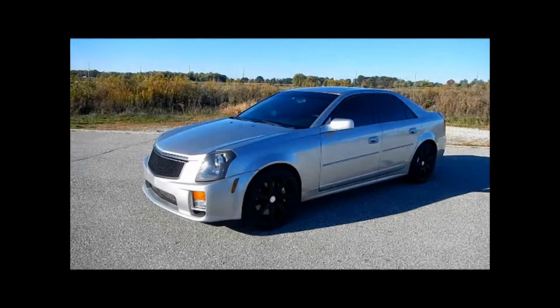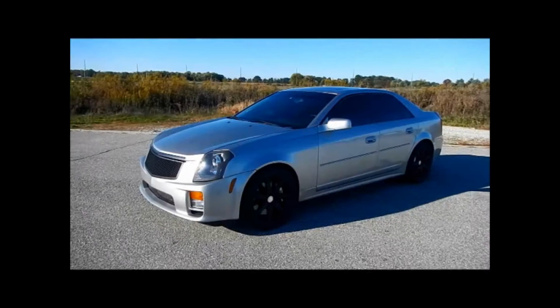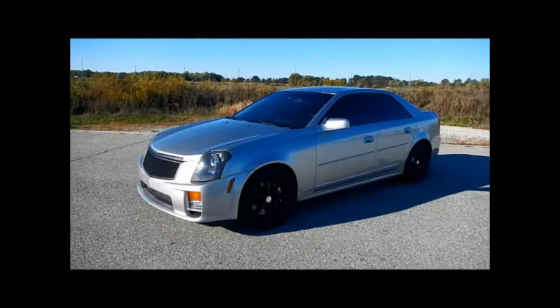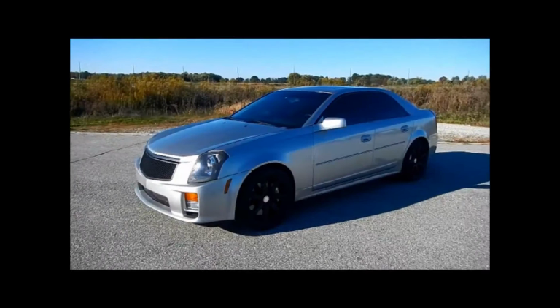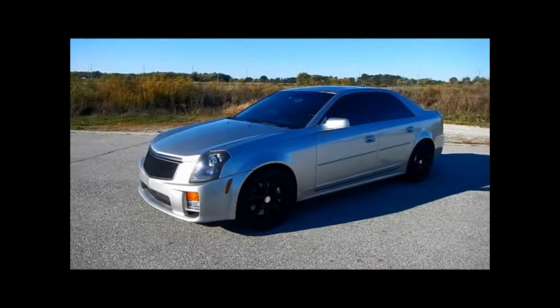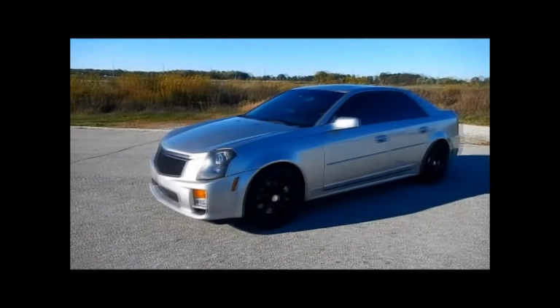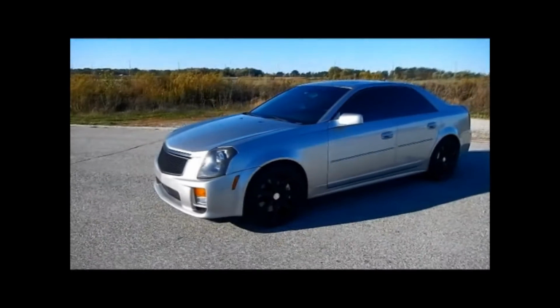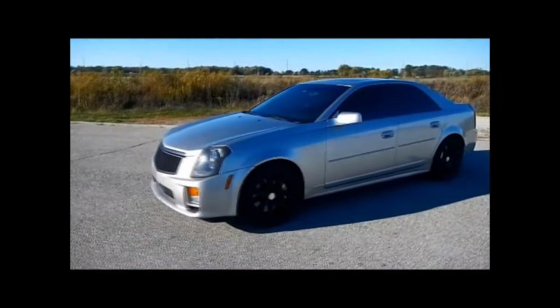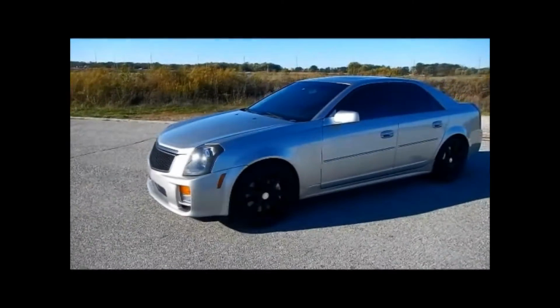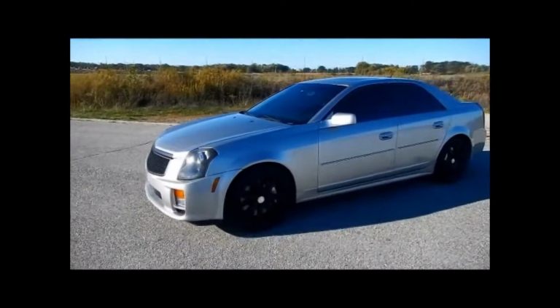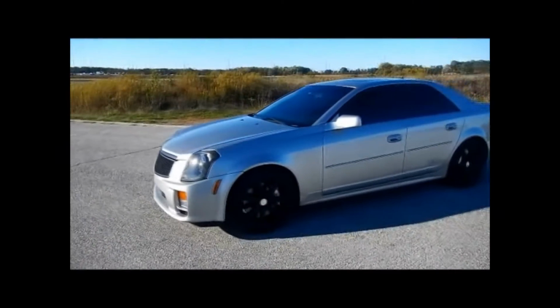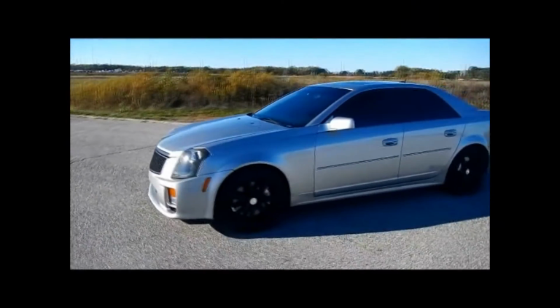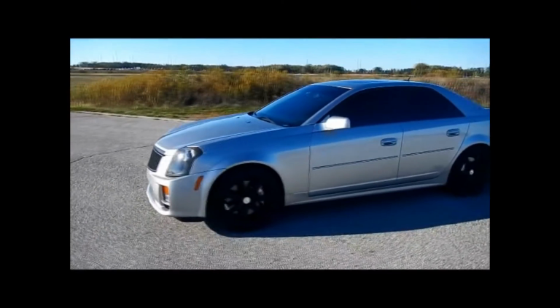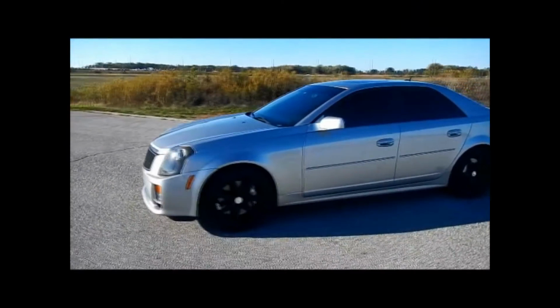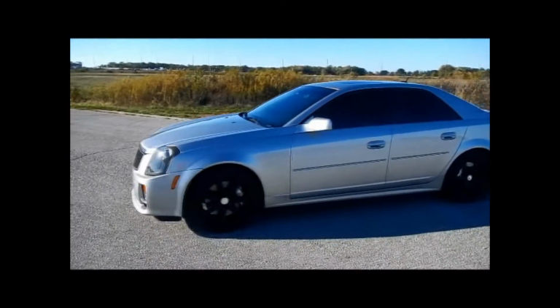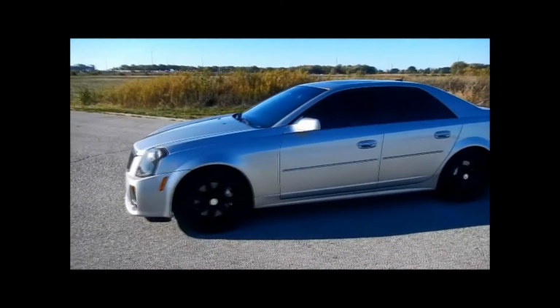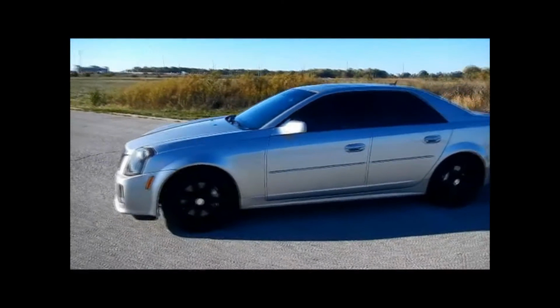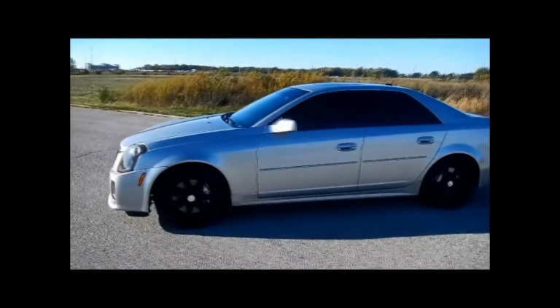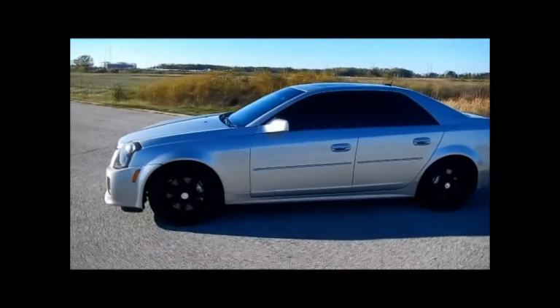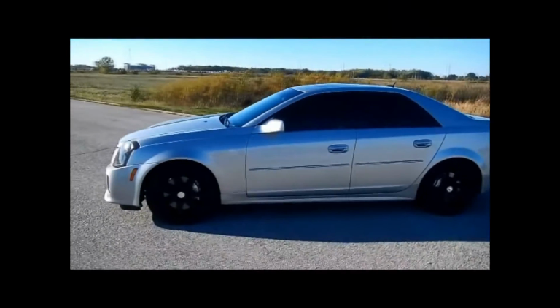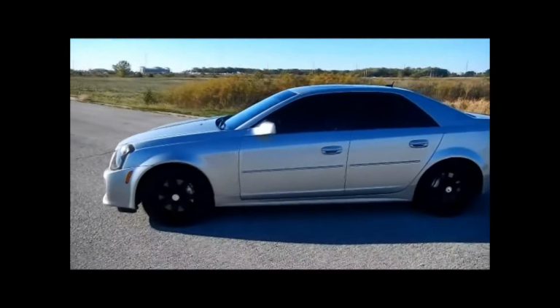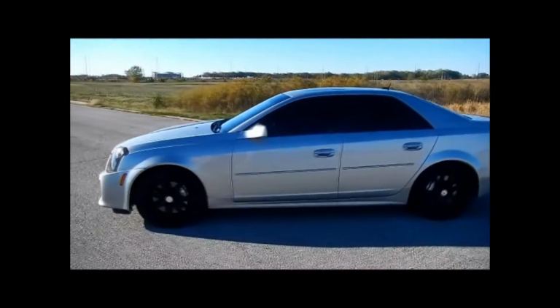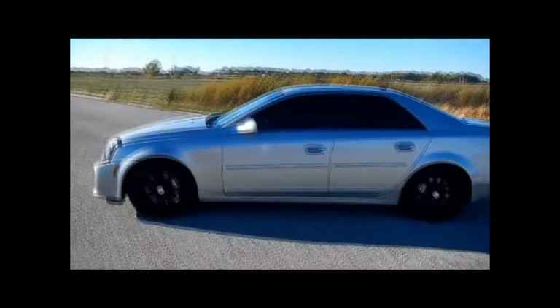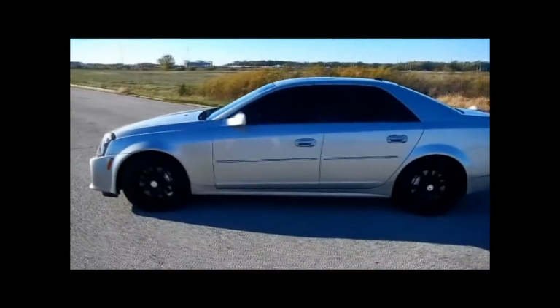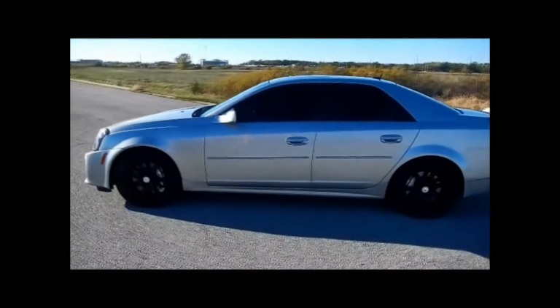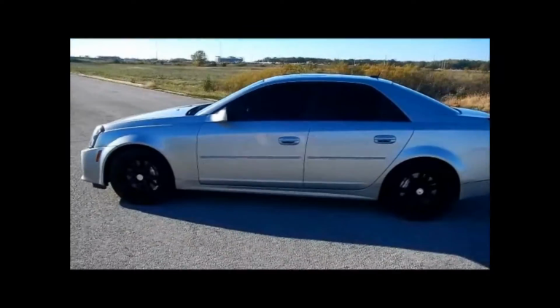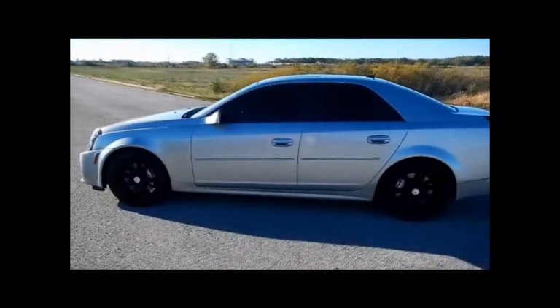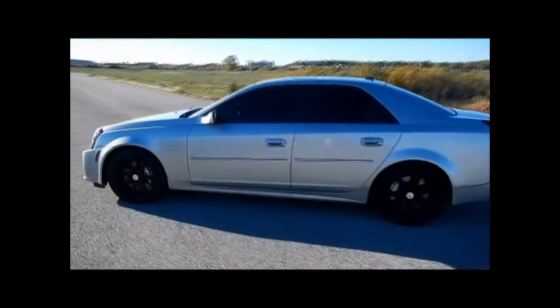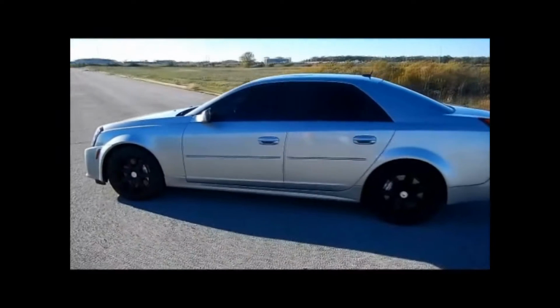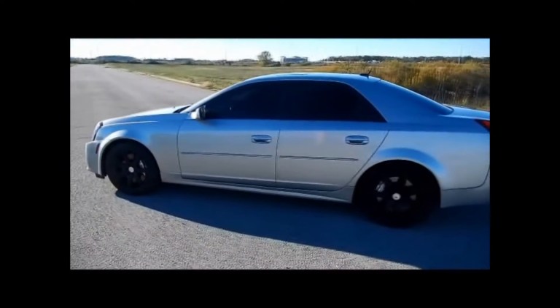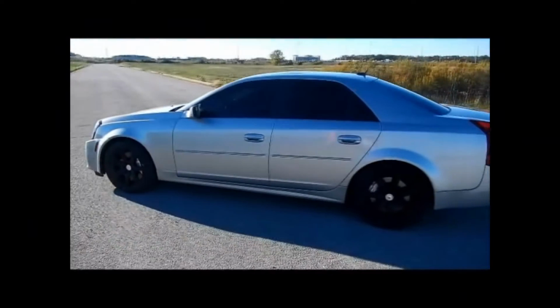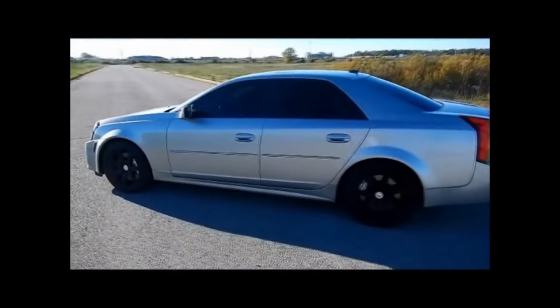Hi guys, welcome to Circle City Concepts. What you're looking at today is a 2005 Cadillac CTS-V.